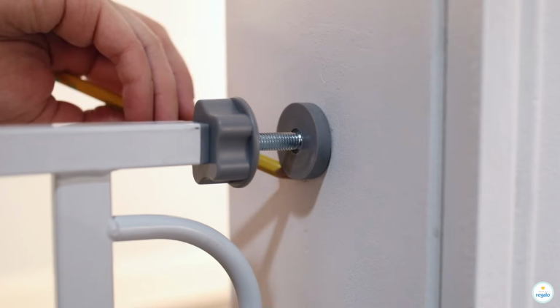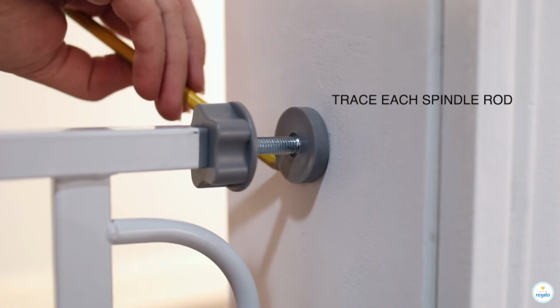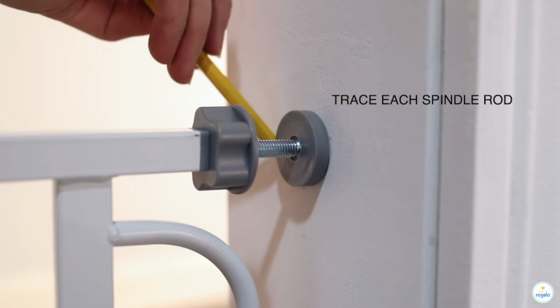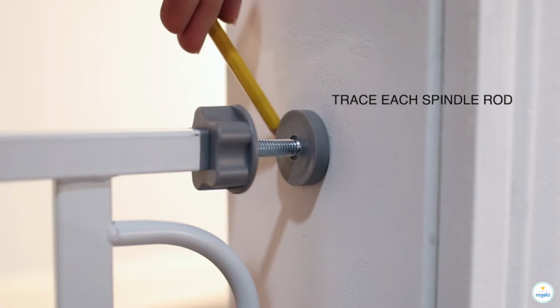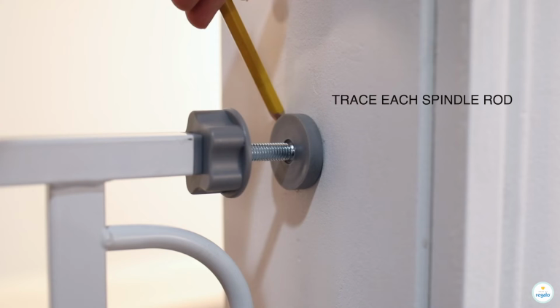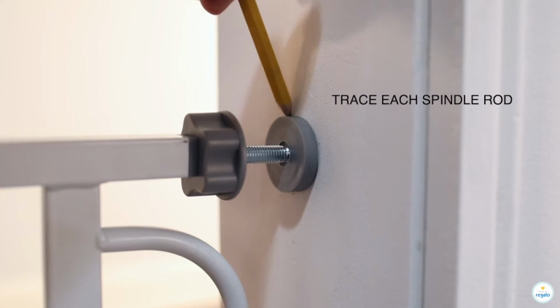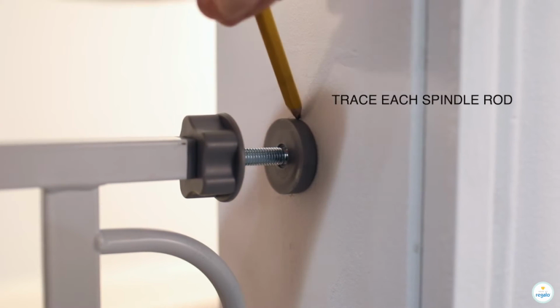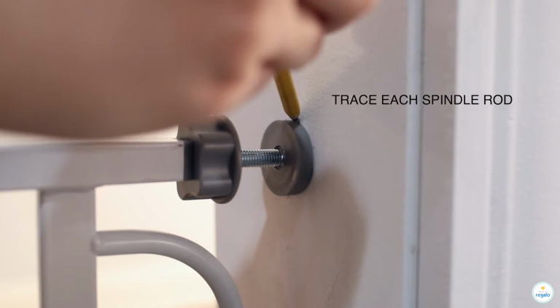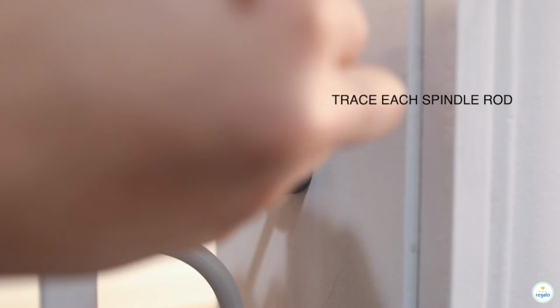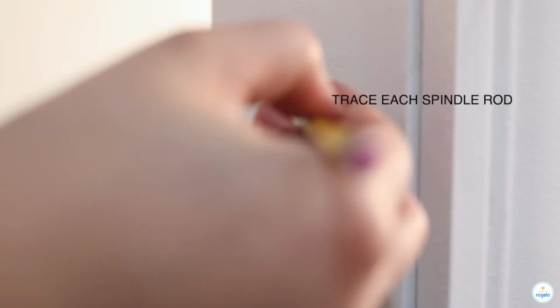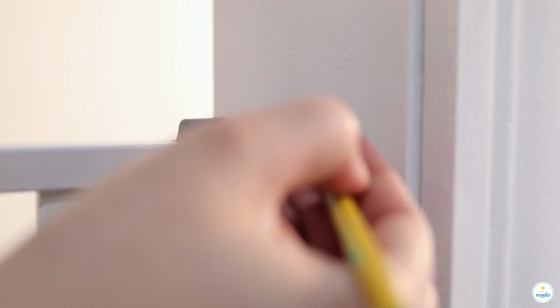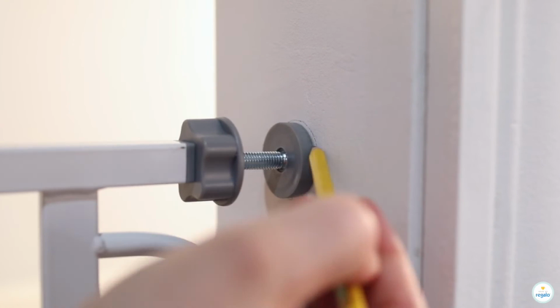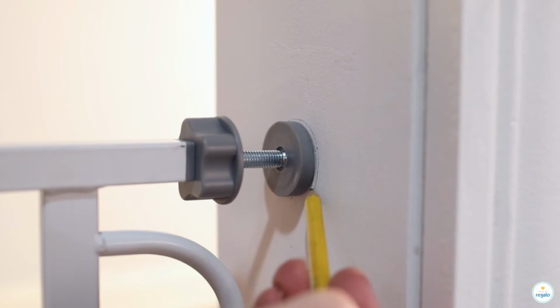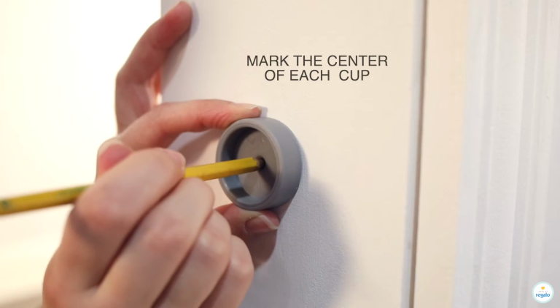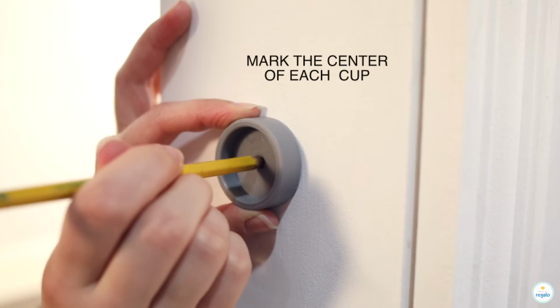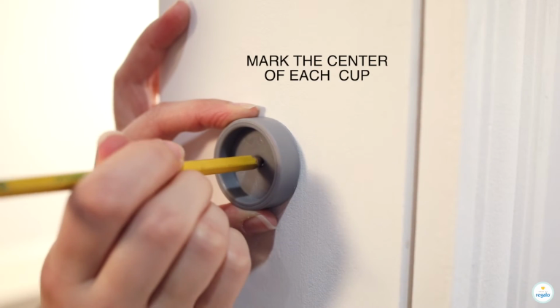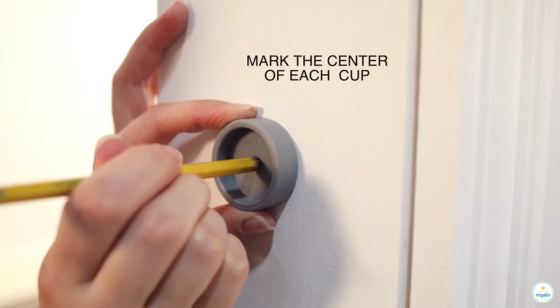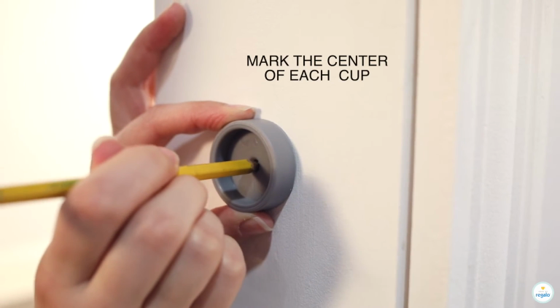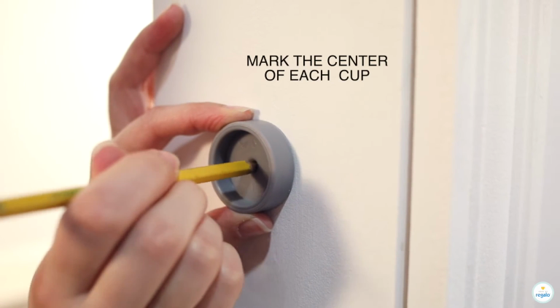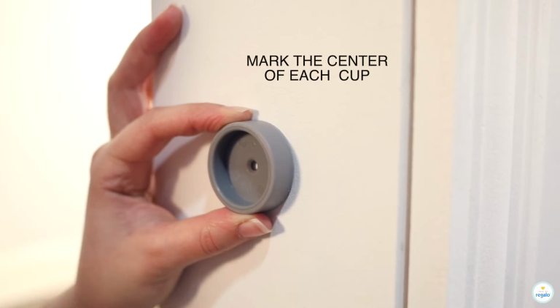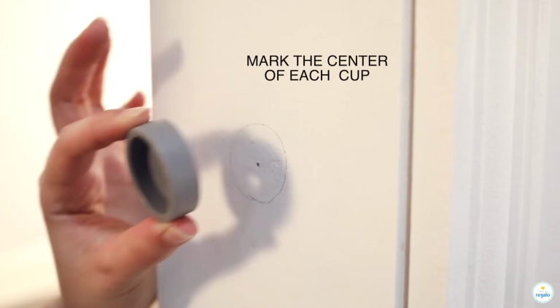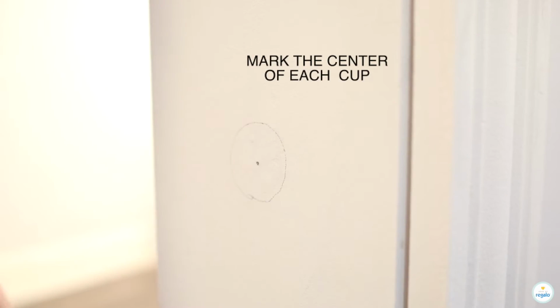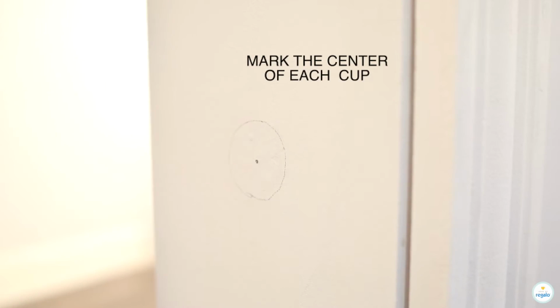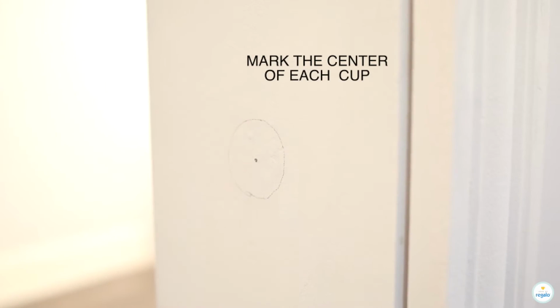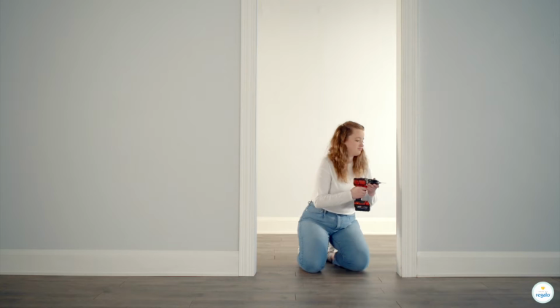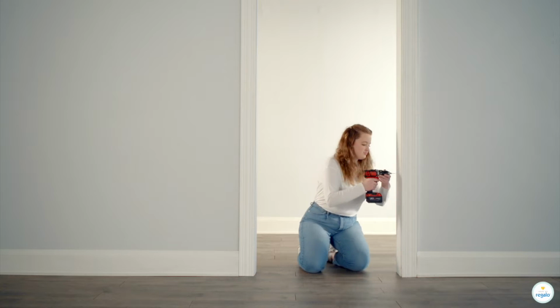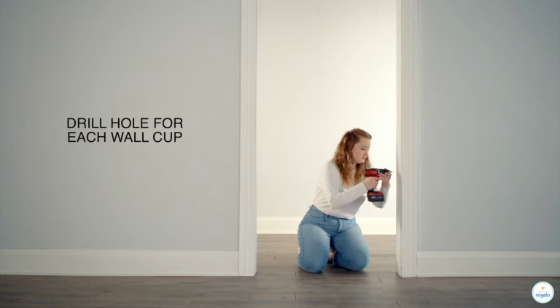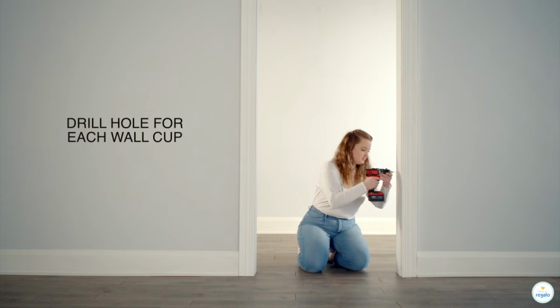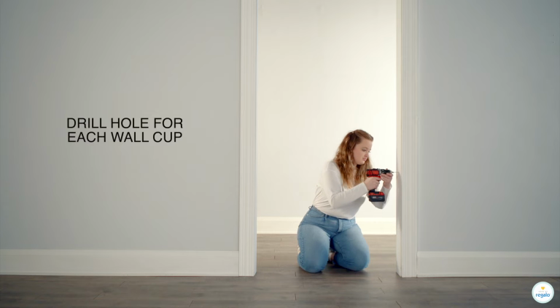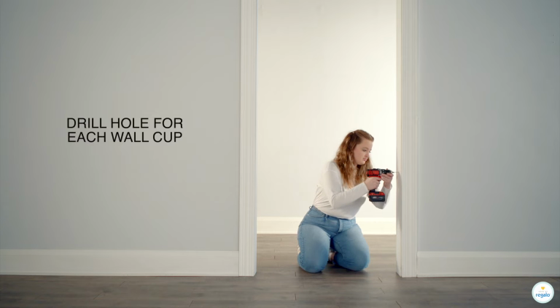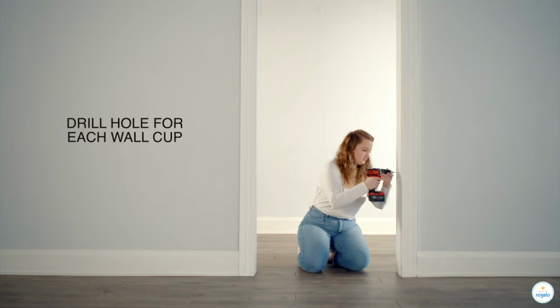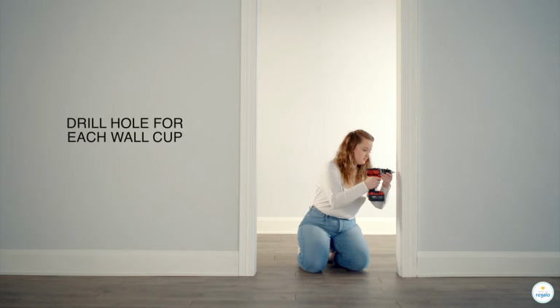Trace each spindle rod. Mark the center of each cup. Drill a hole for each wall cup.